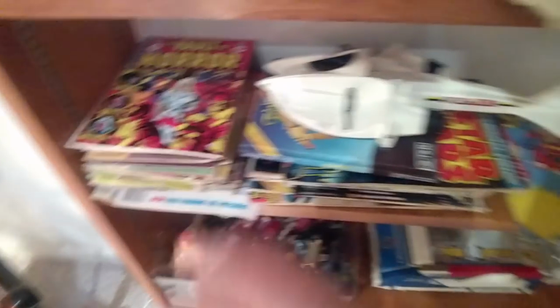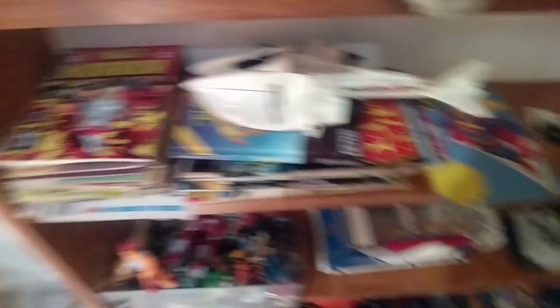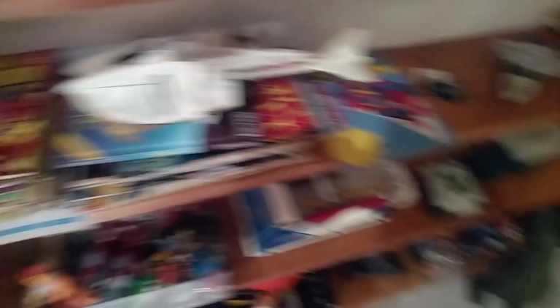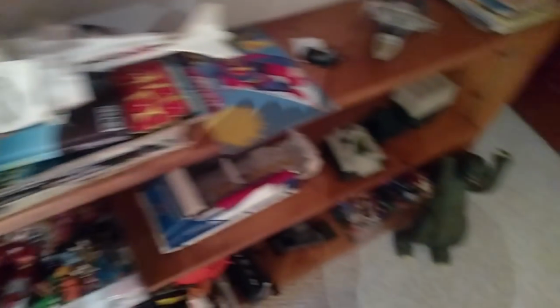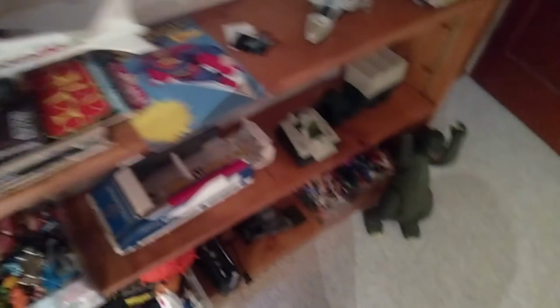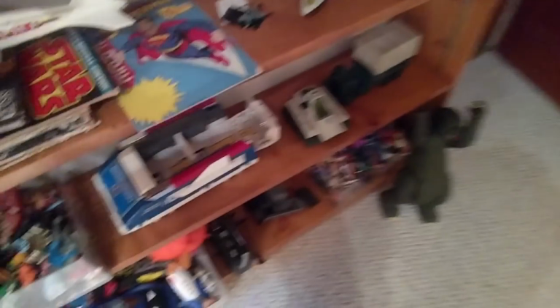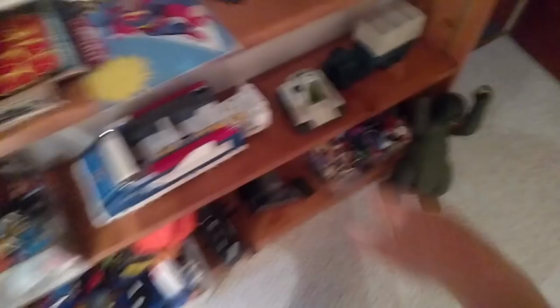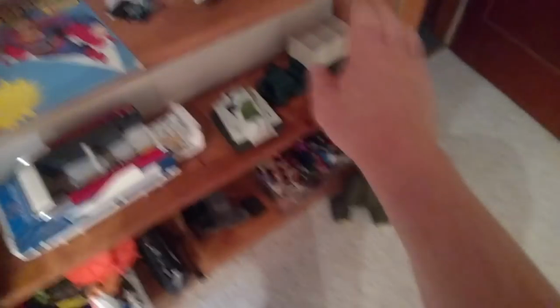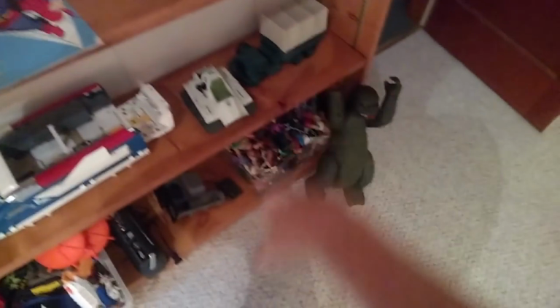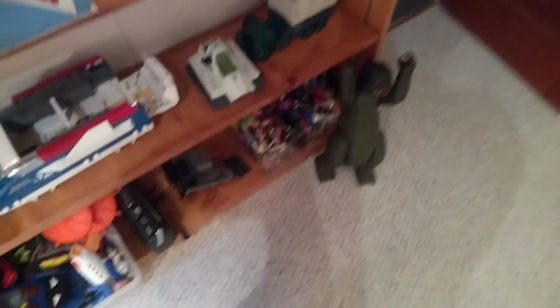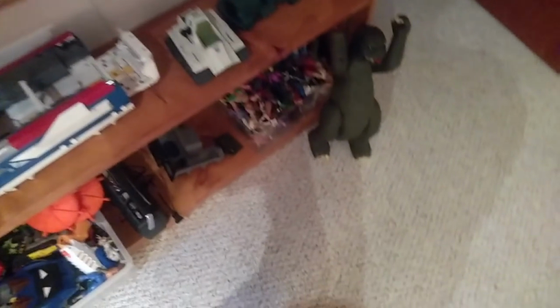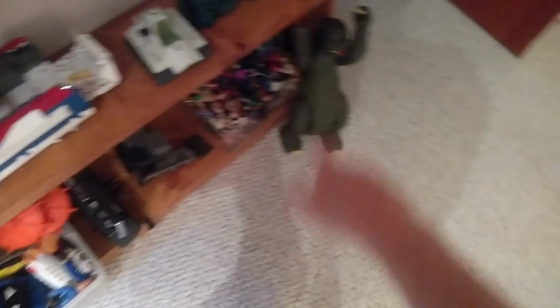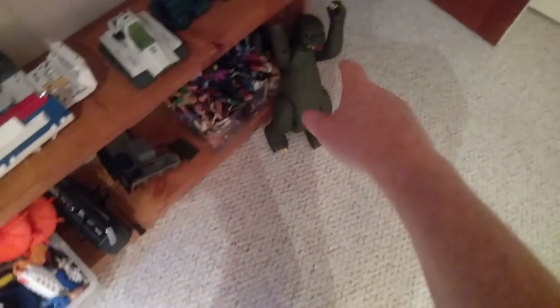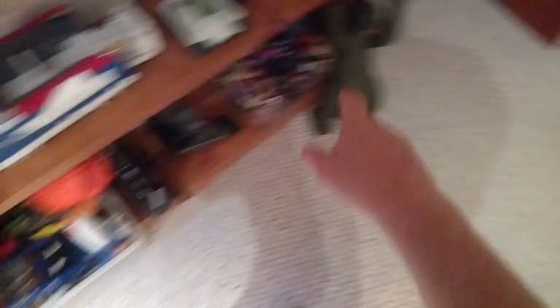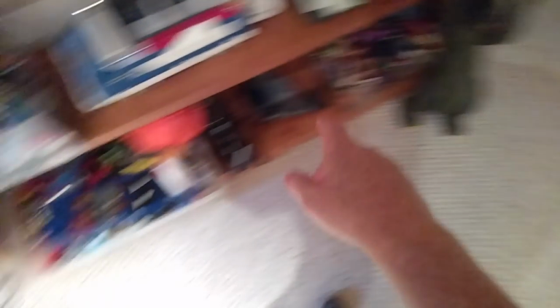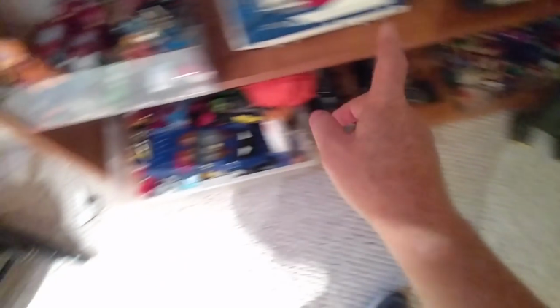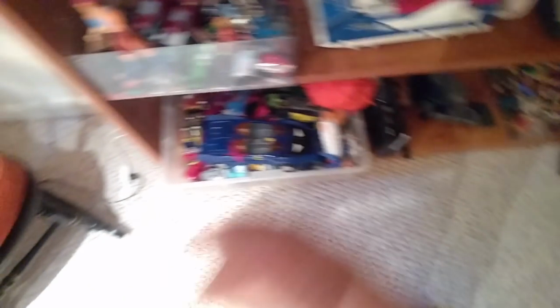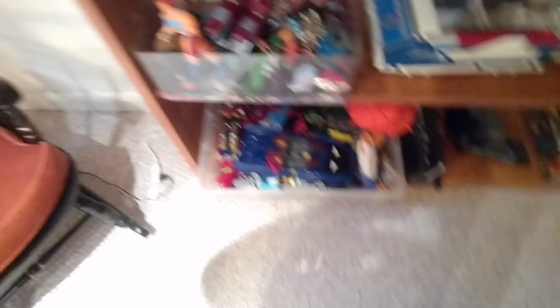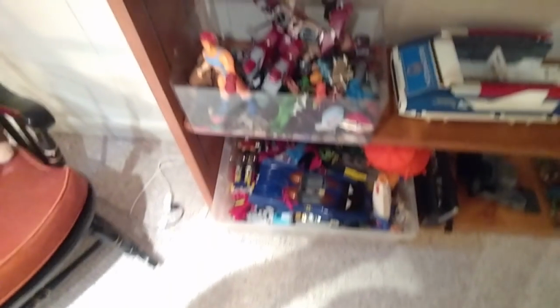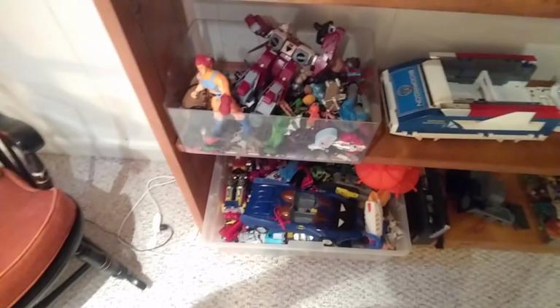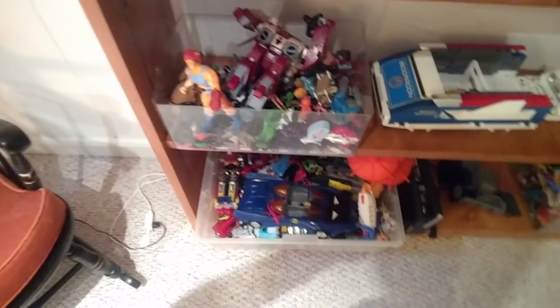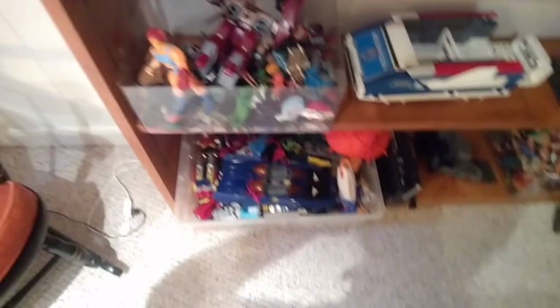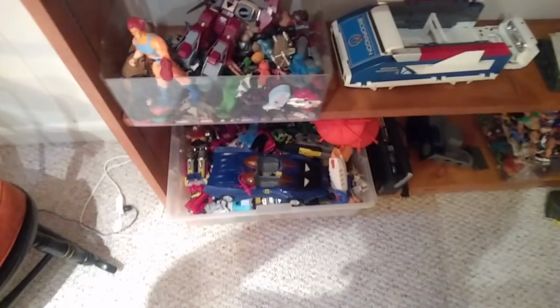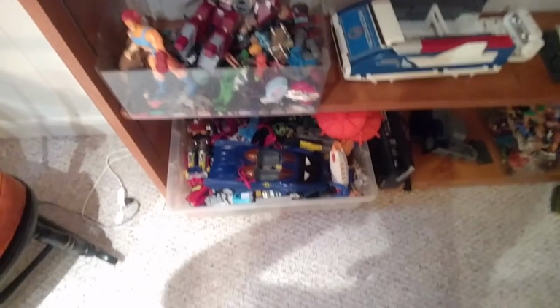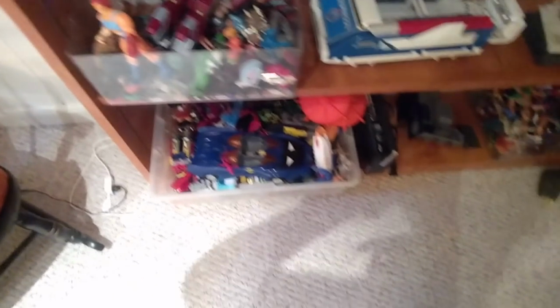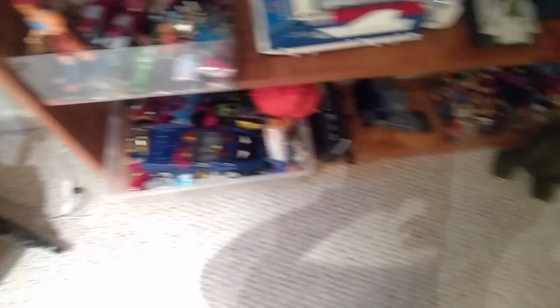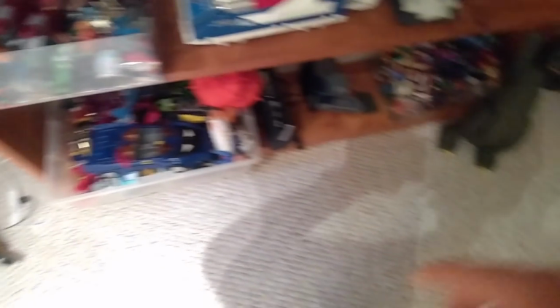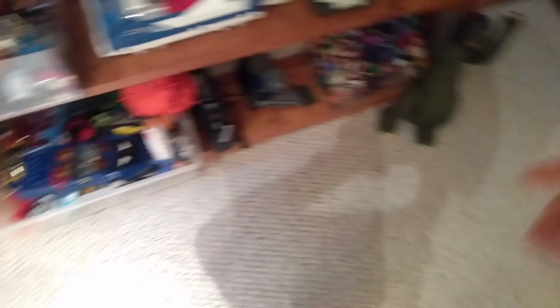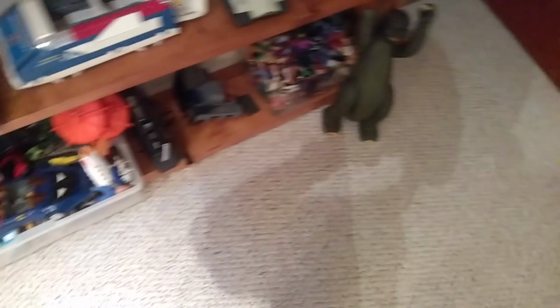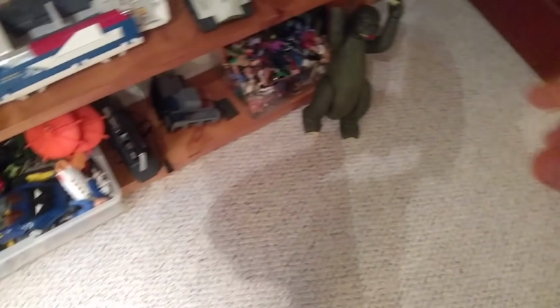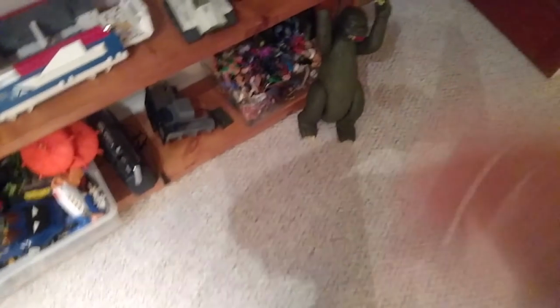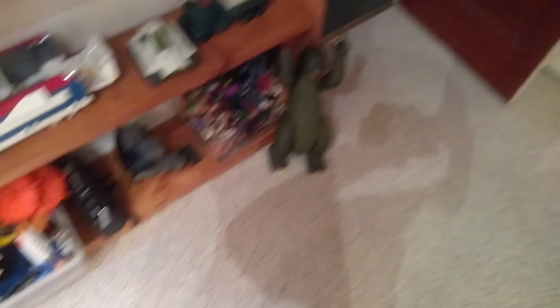Horror comics. Indiana Jones truck. Lion-O. Godzilla. Everything.